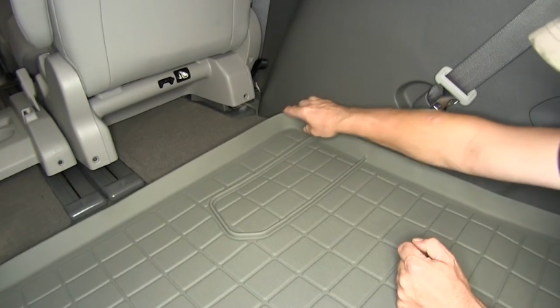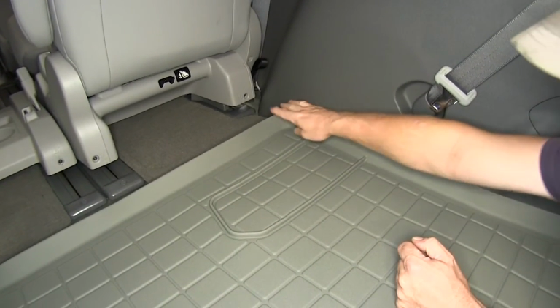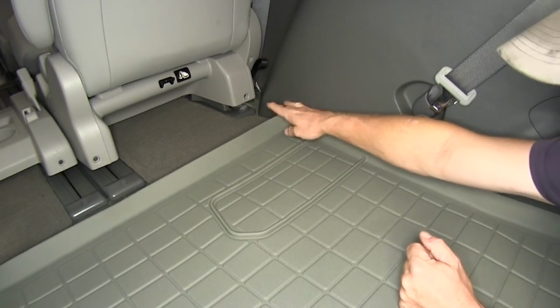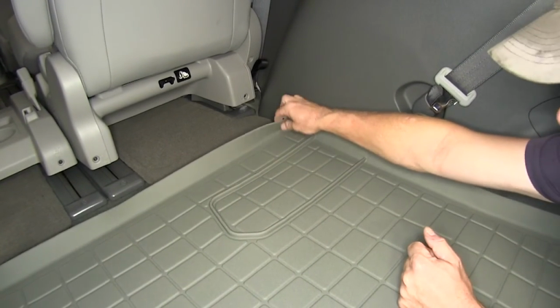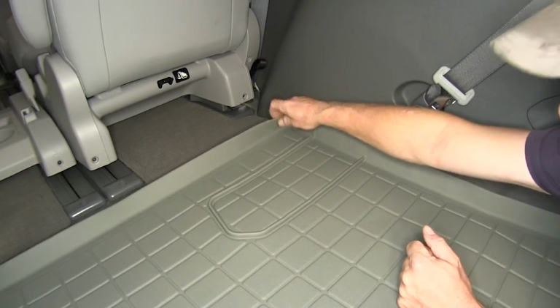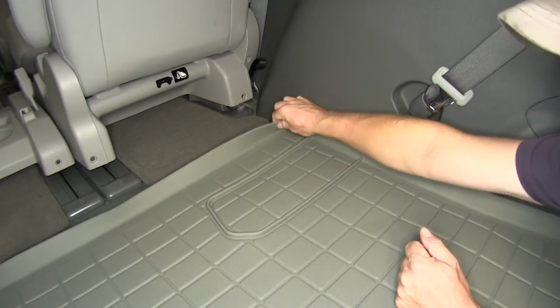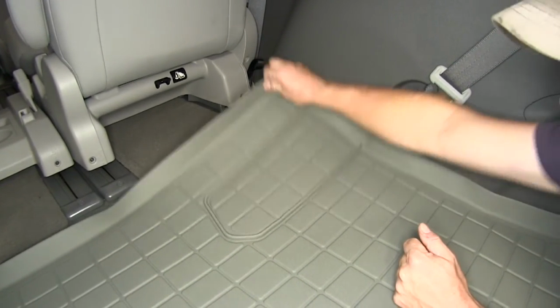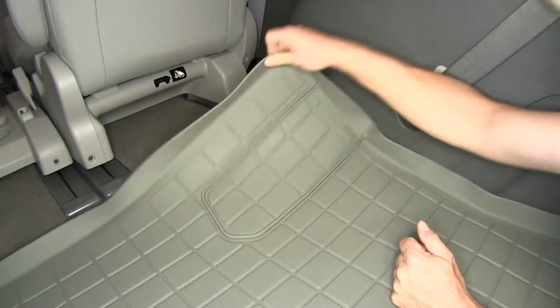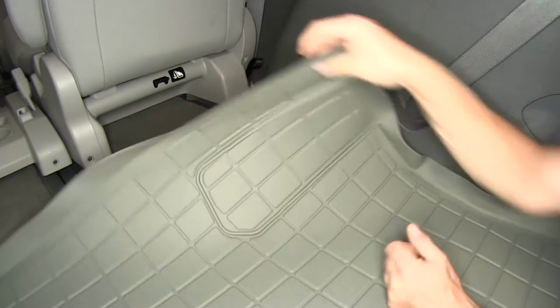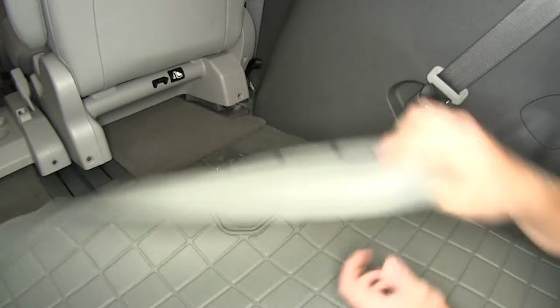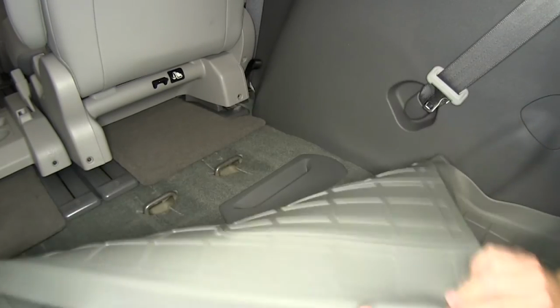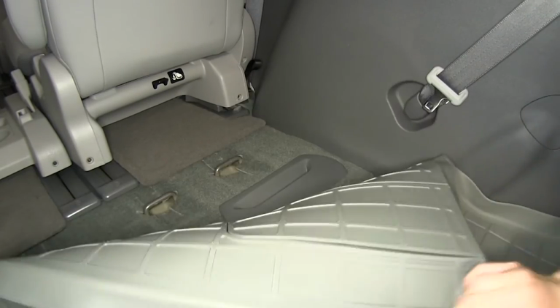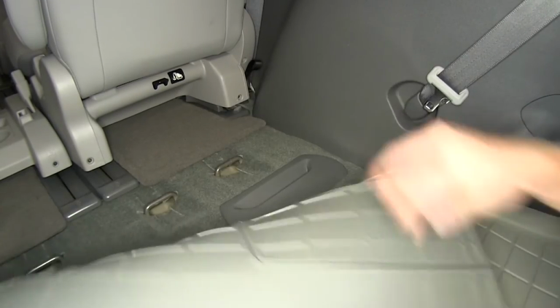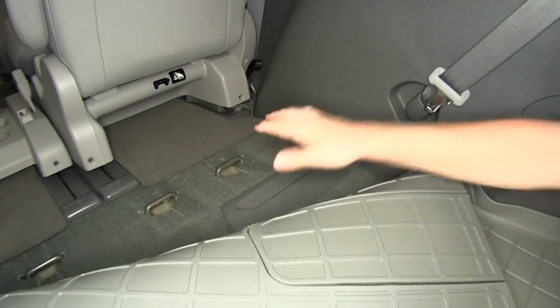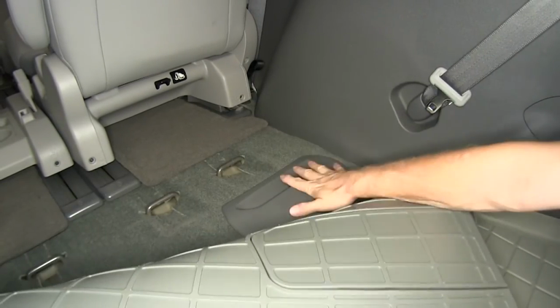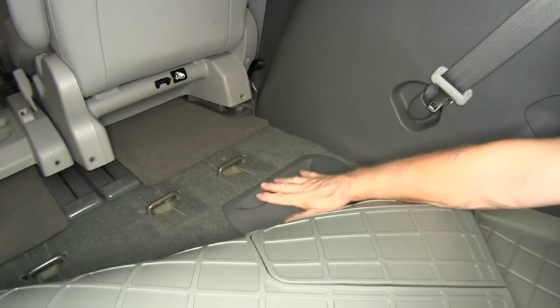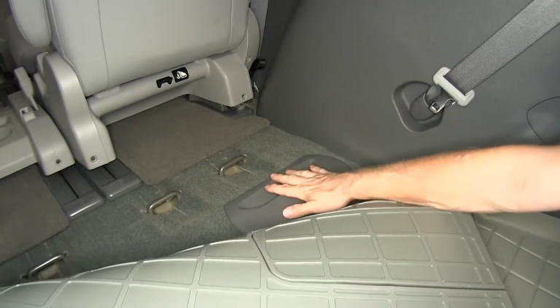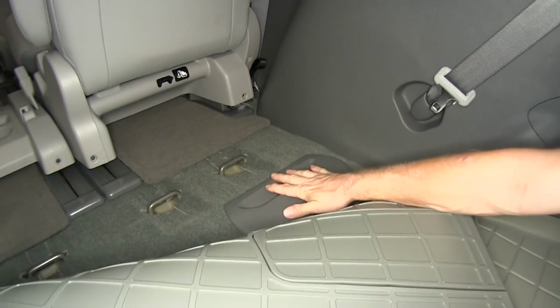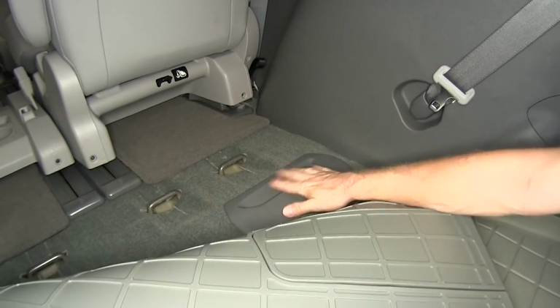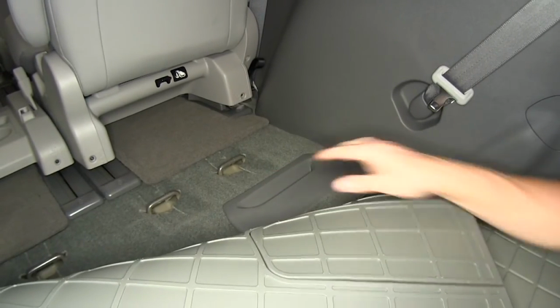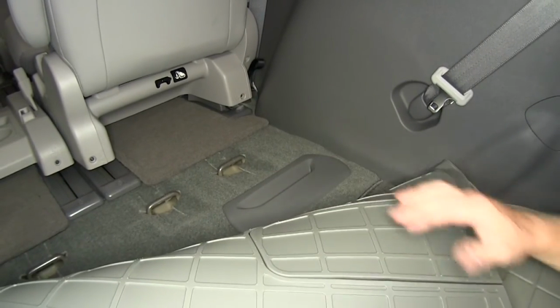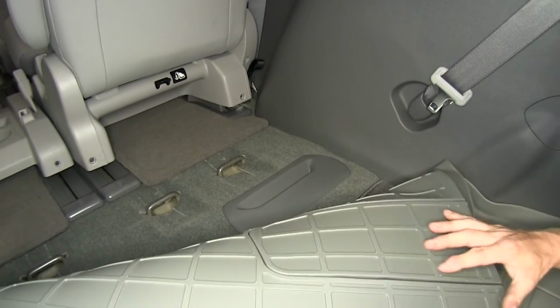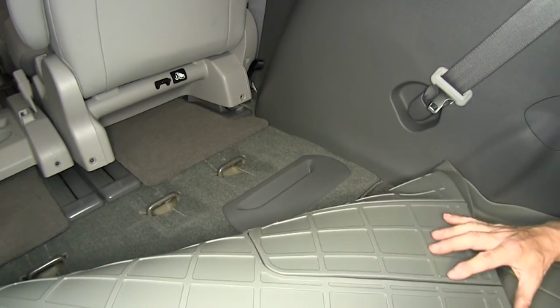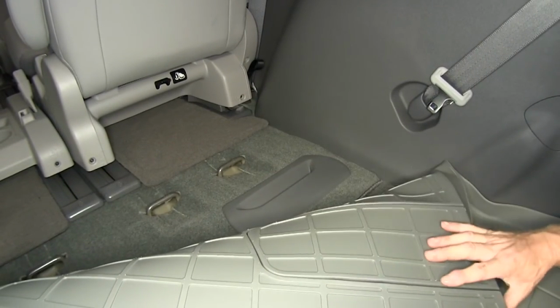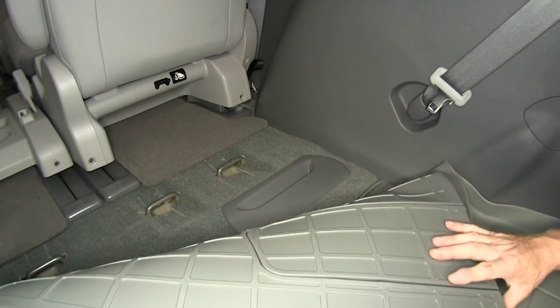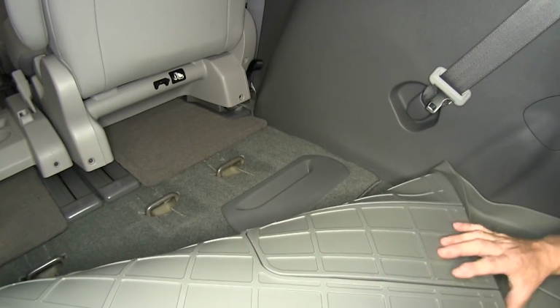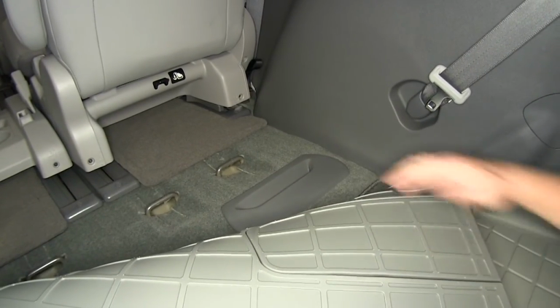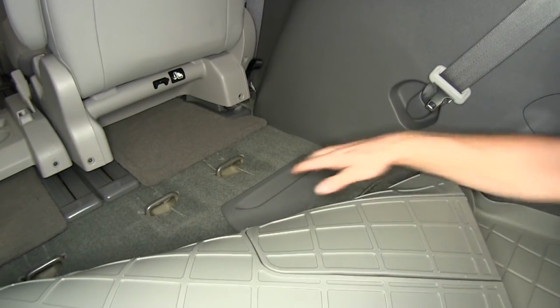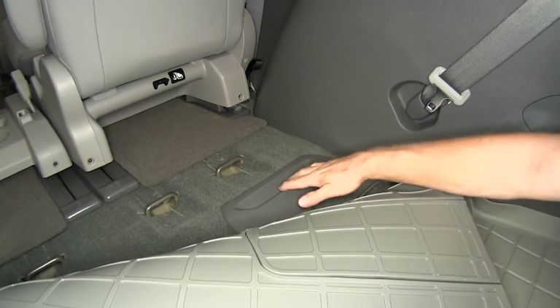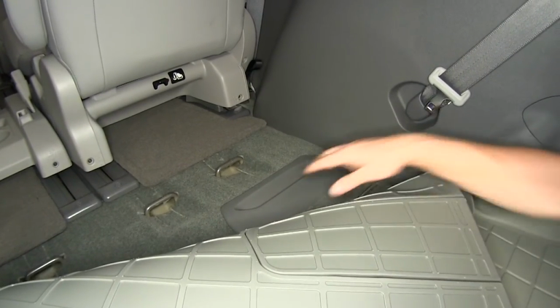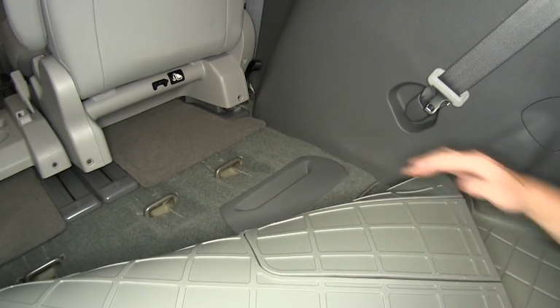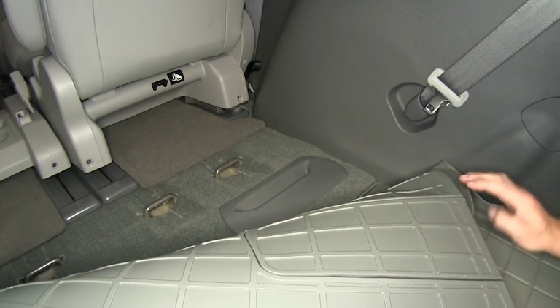If your van has vents right here, you can use this cutout section so it doesn't obstruct your vents.